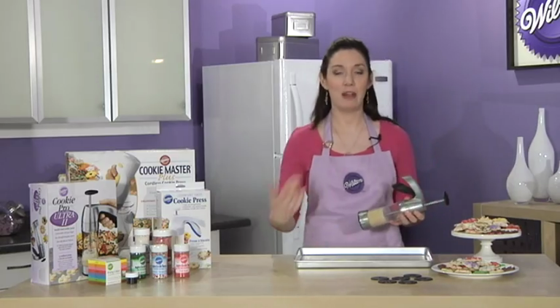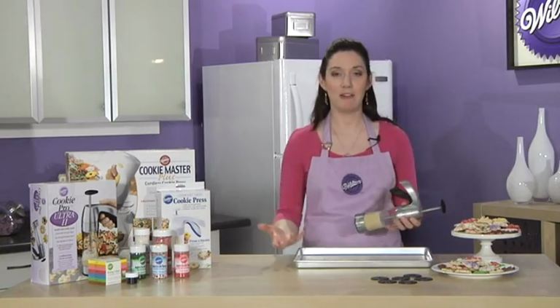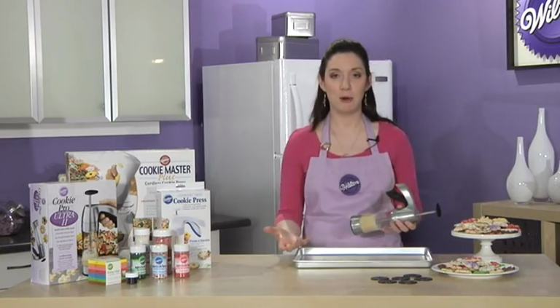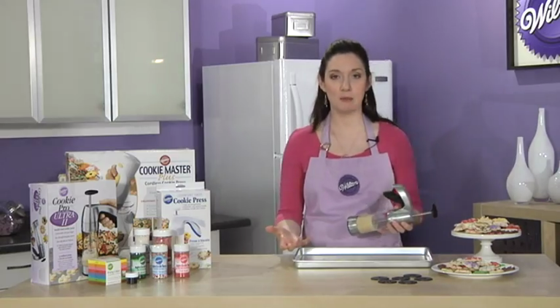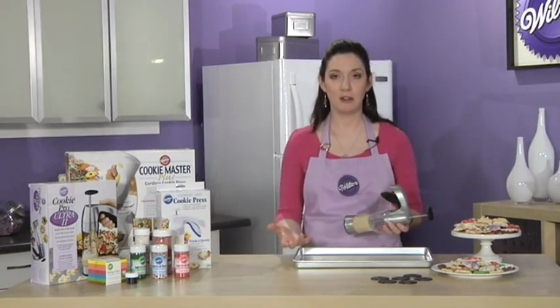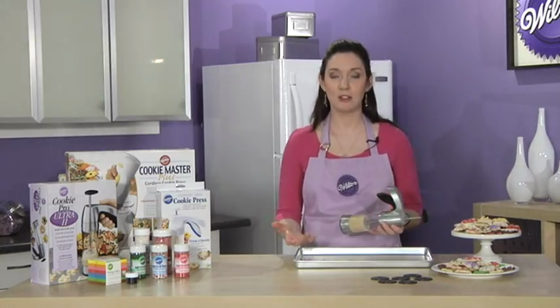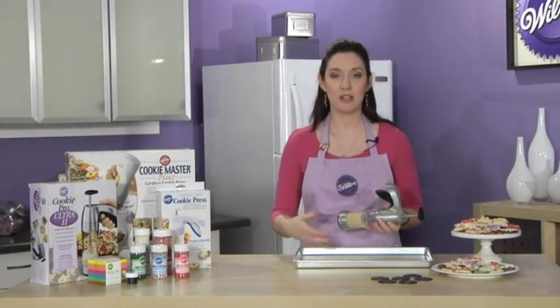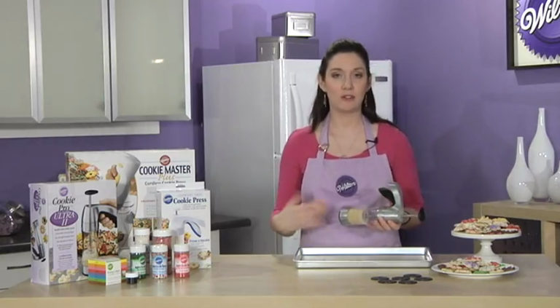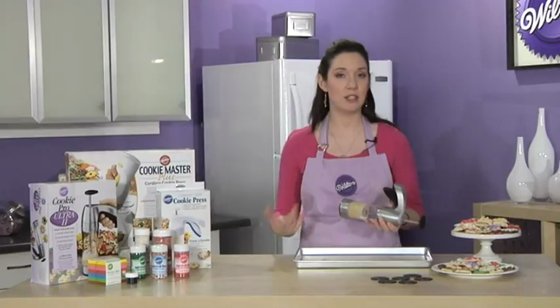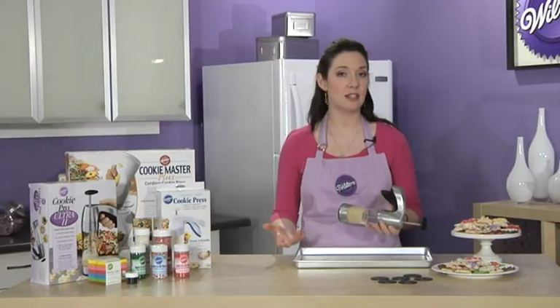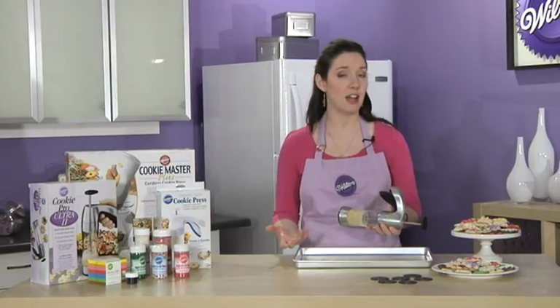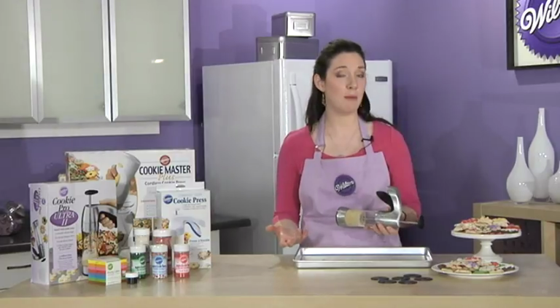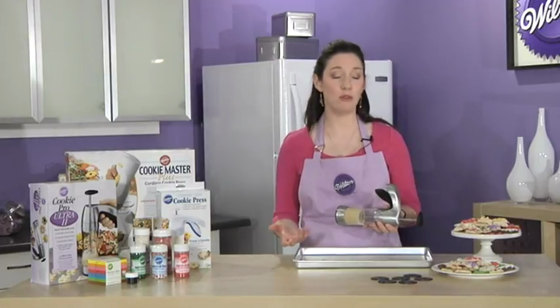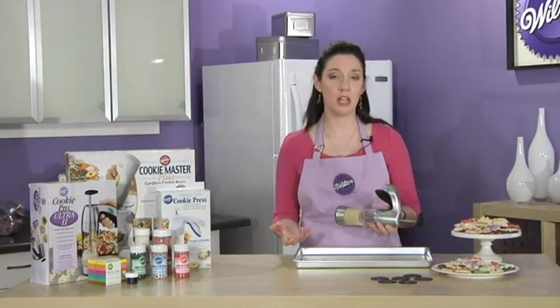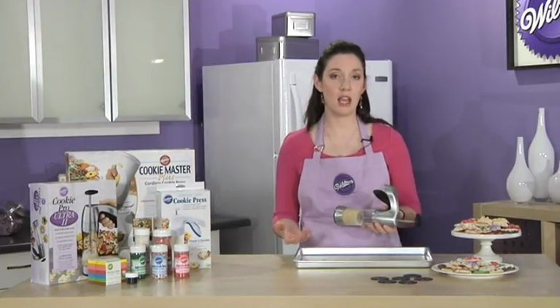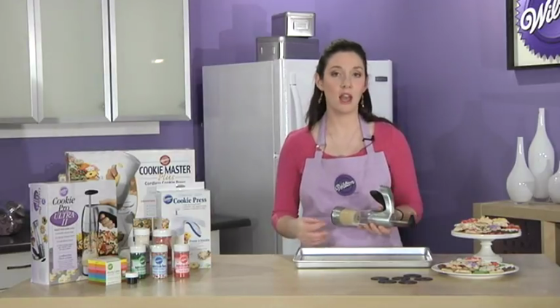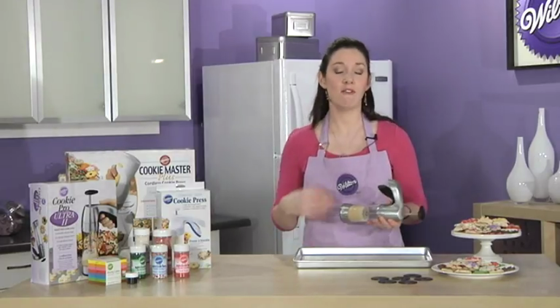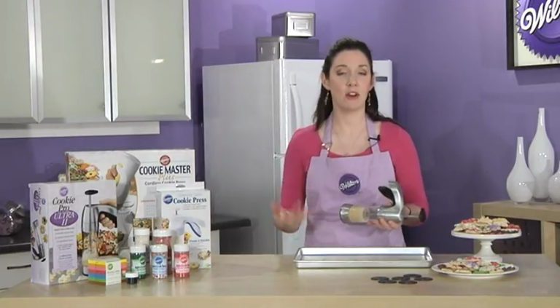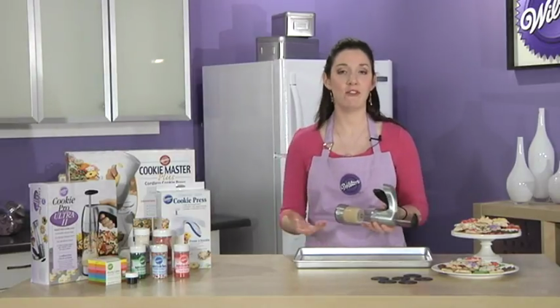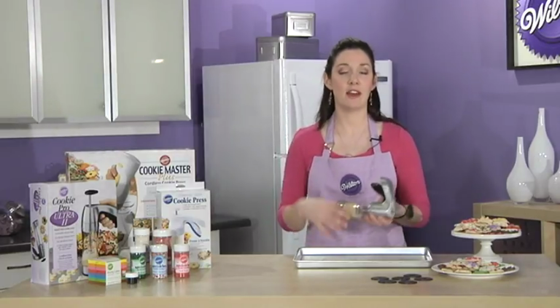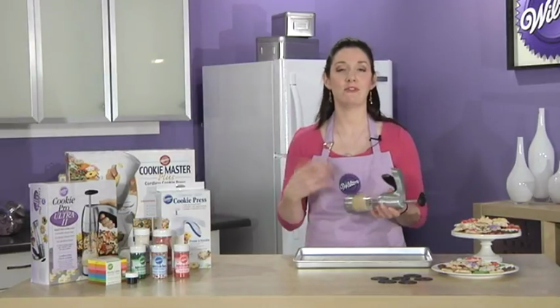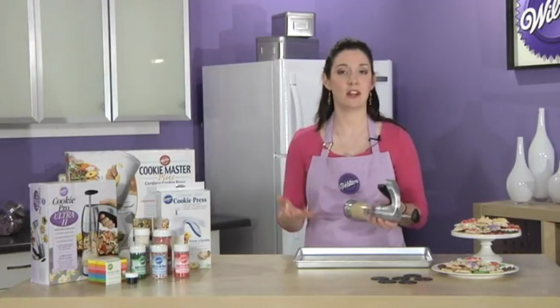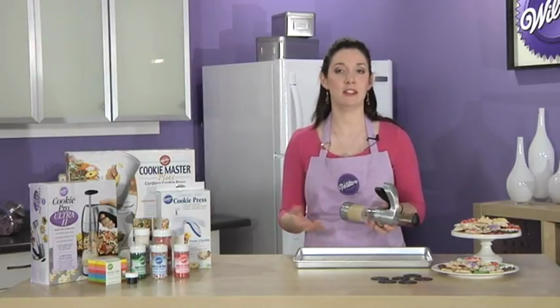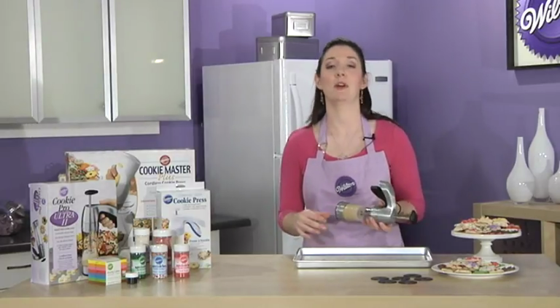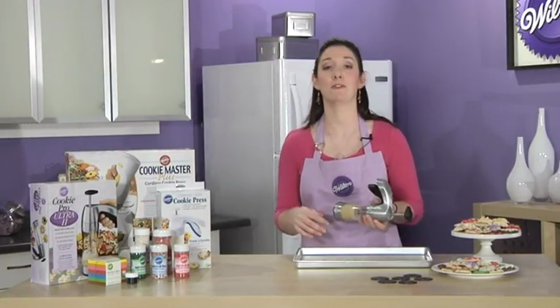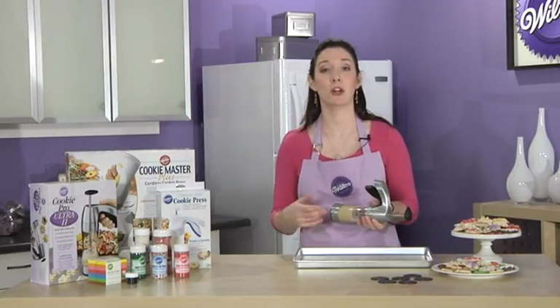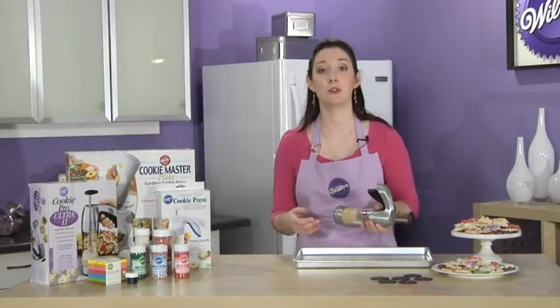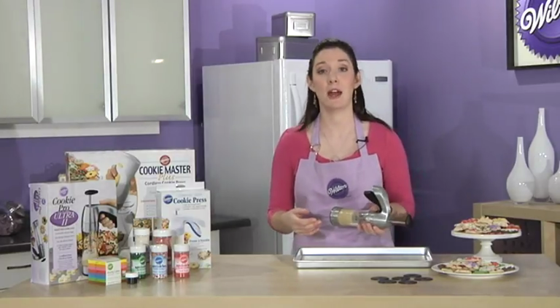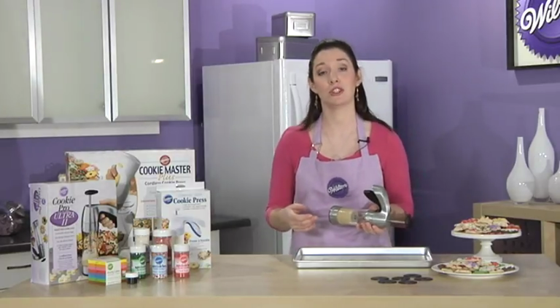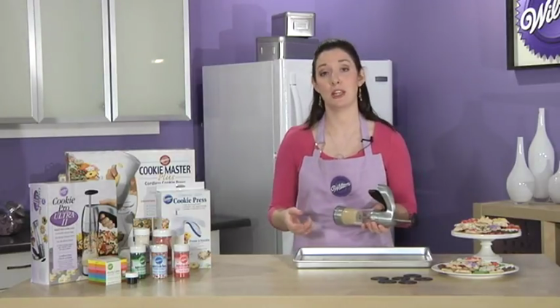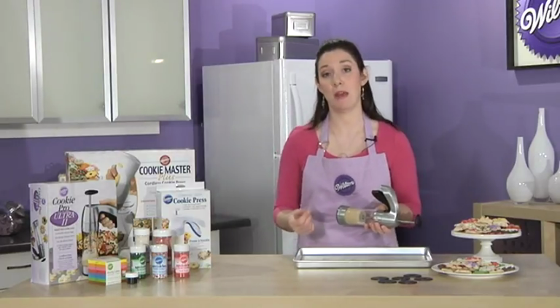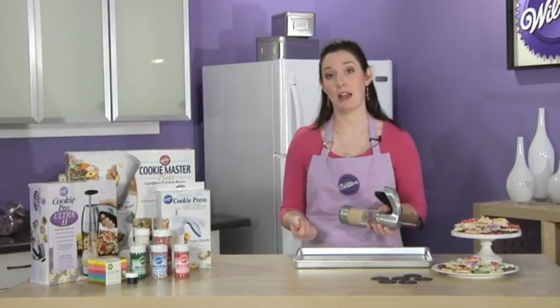Bake off multiple trays of cookies at a time if you'd like. It's a very fast, very easy way for large batch cookie baking.